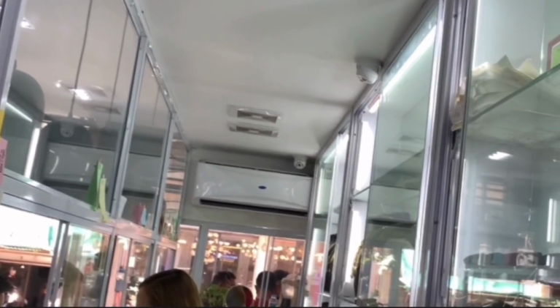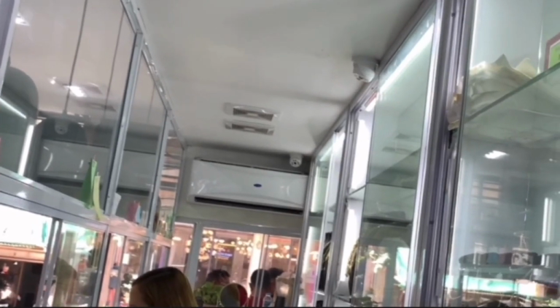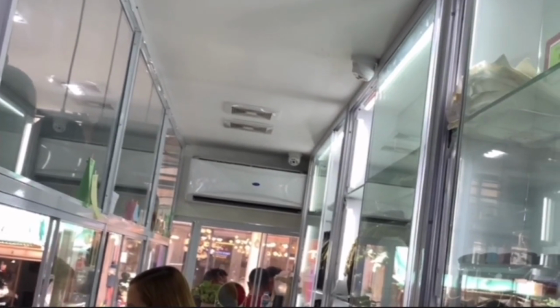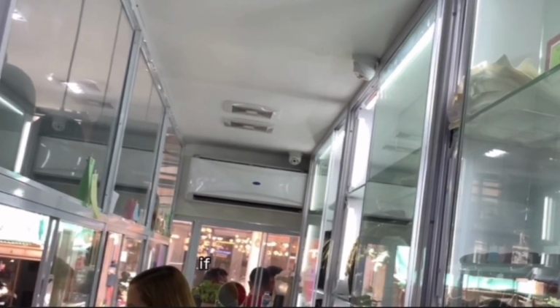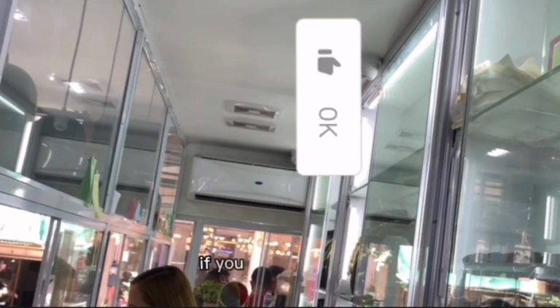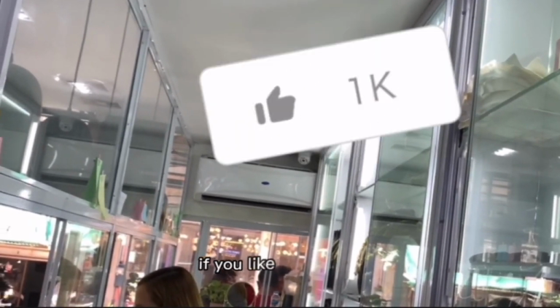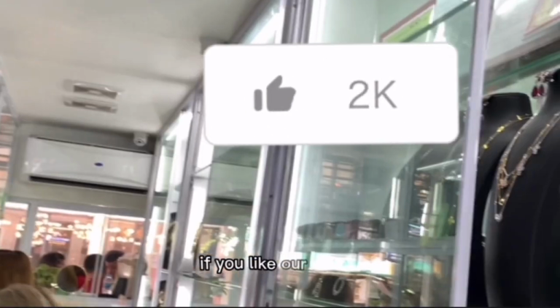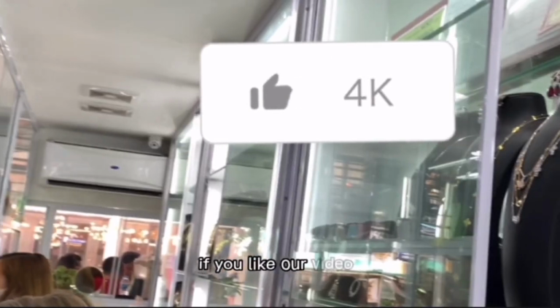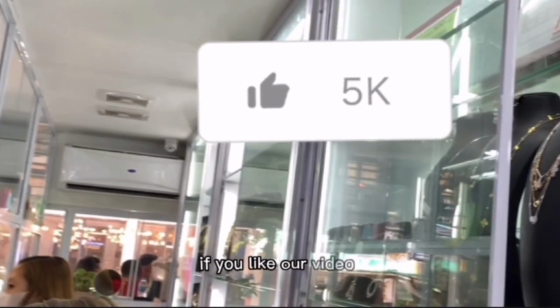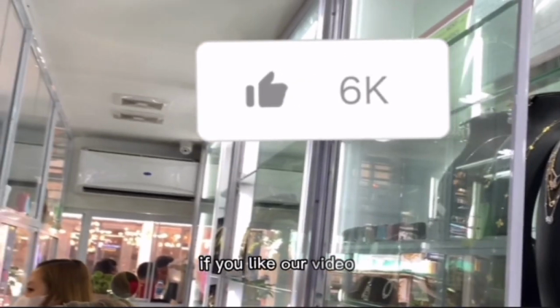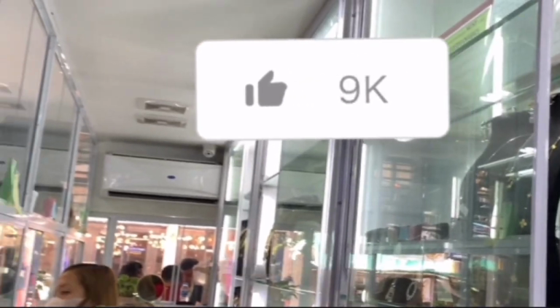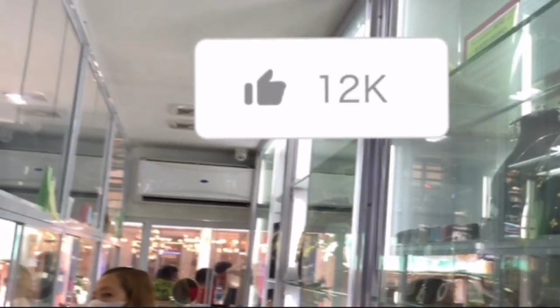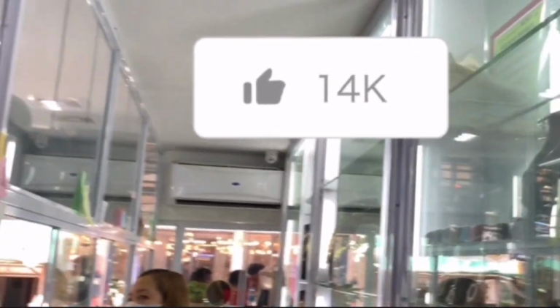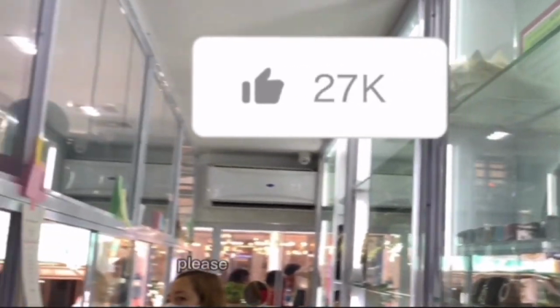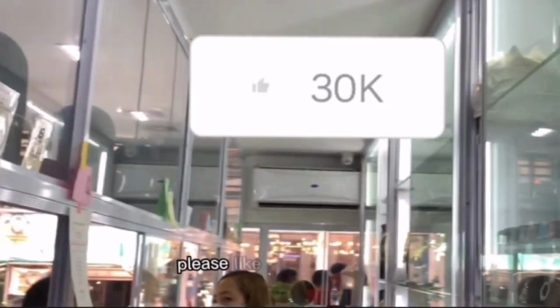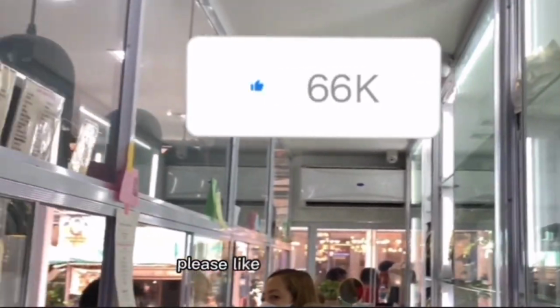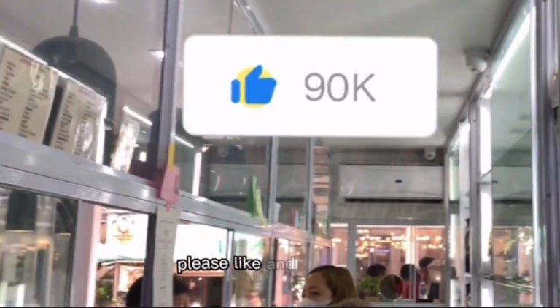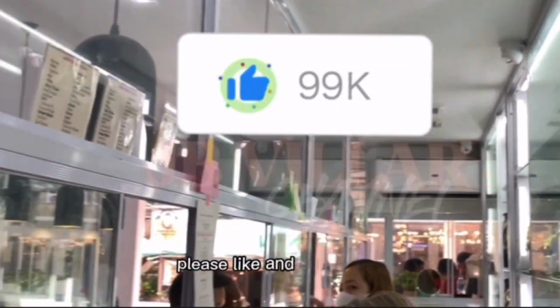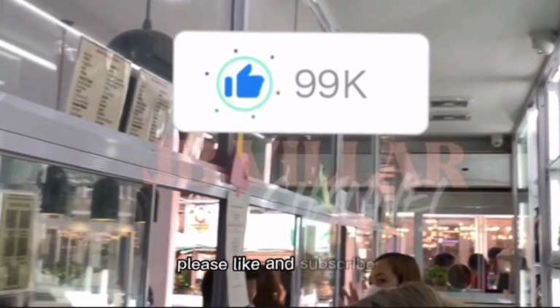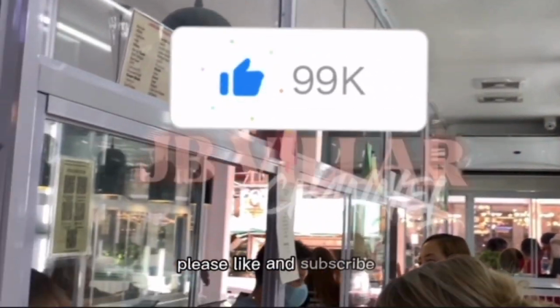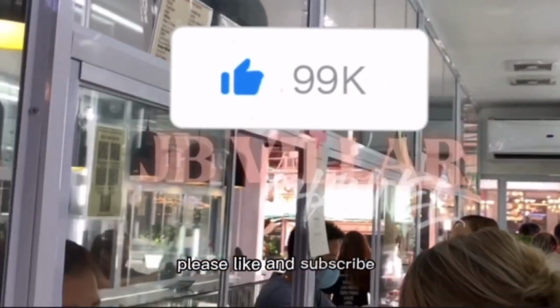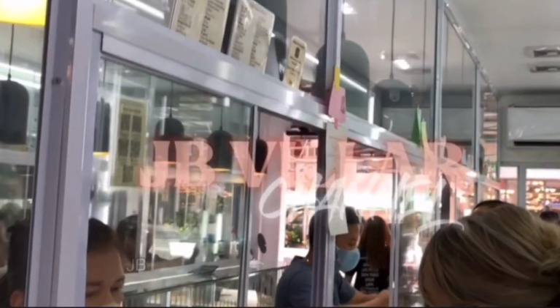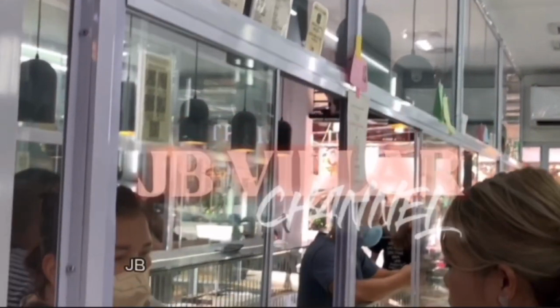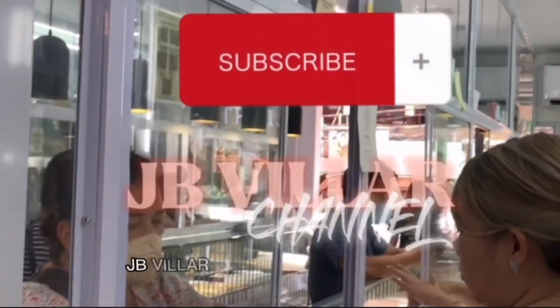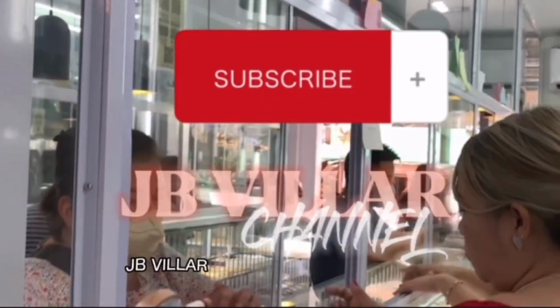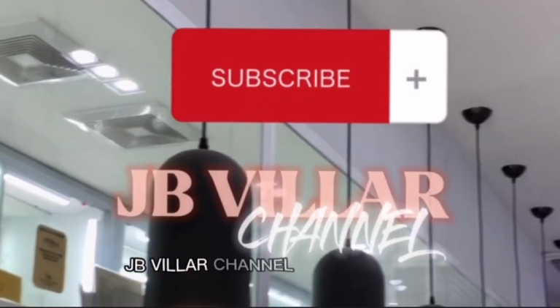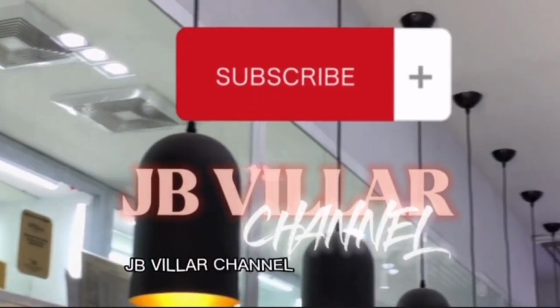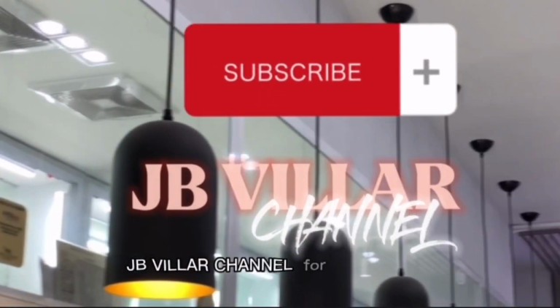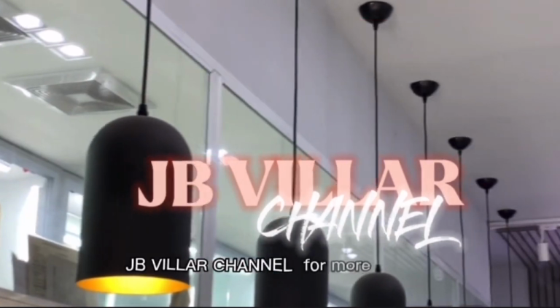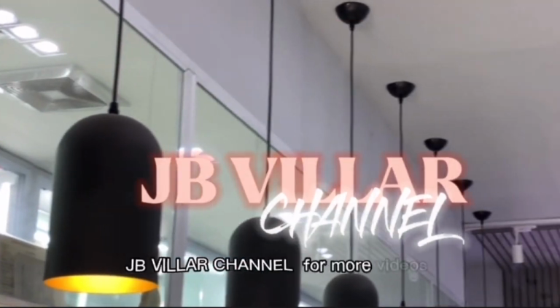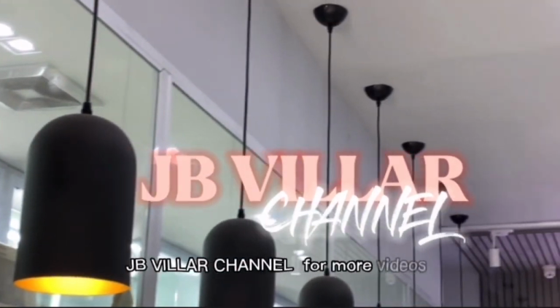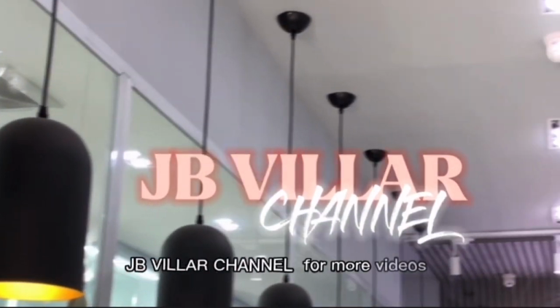If you like our video, please like and subscribe to JB Villa channel for more videos.